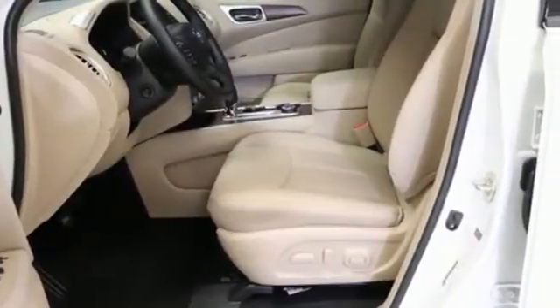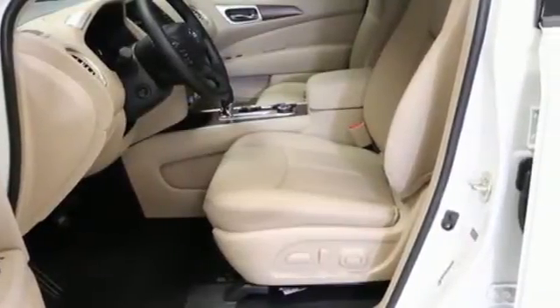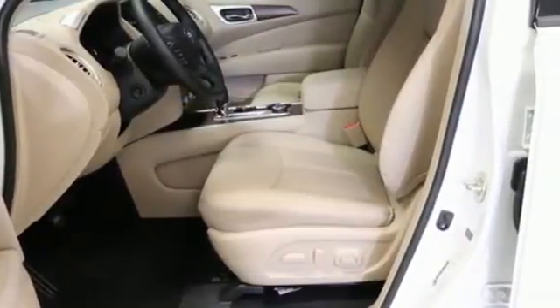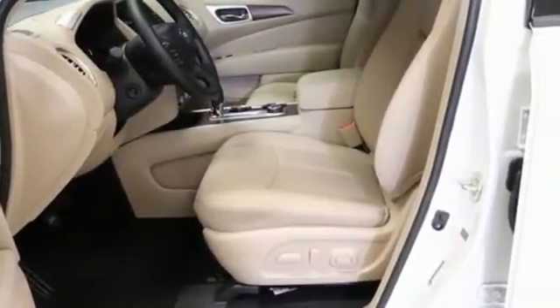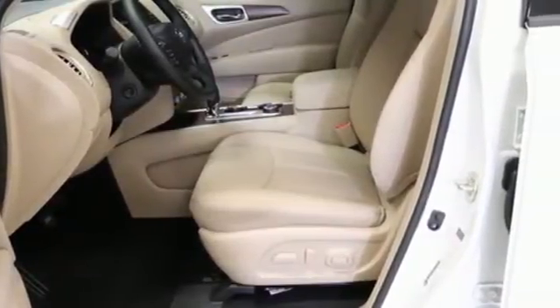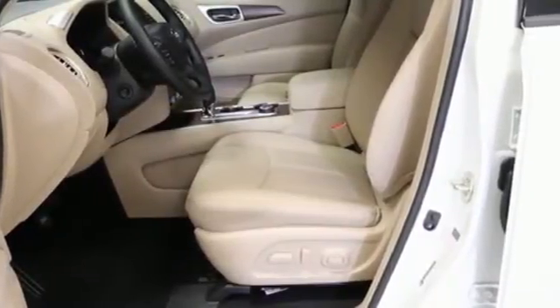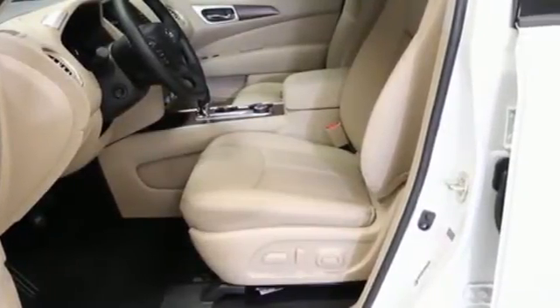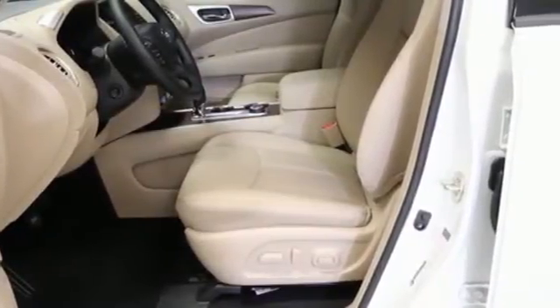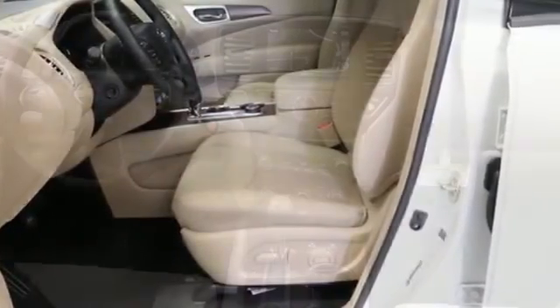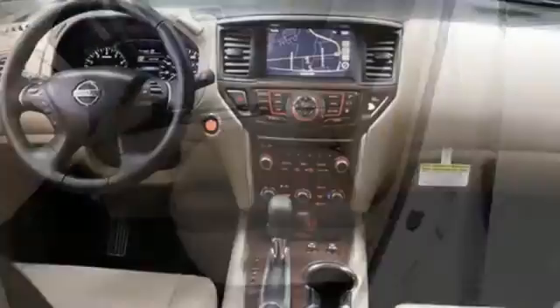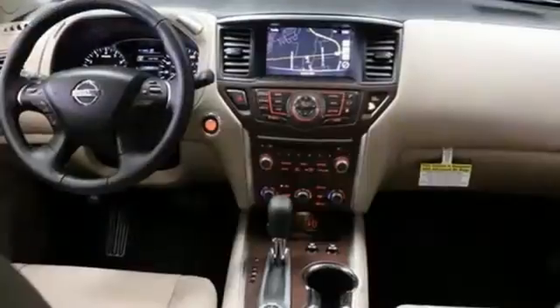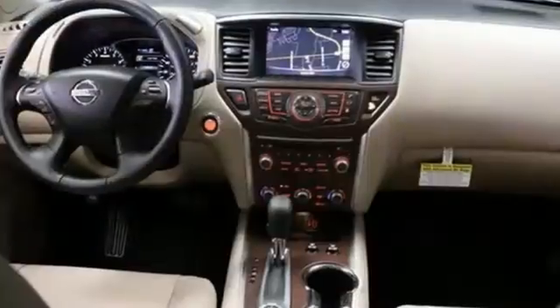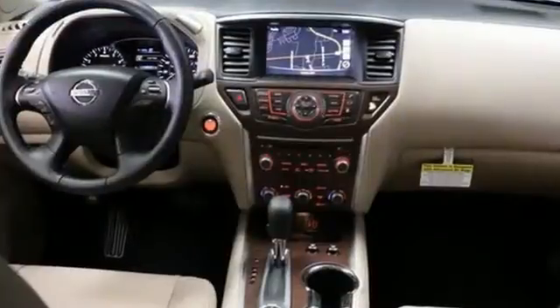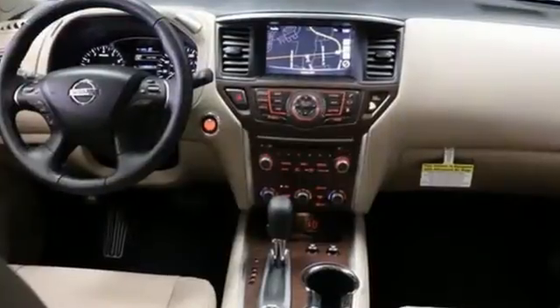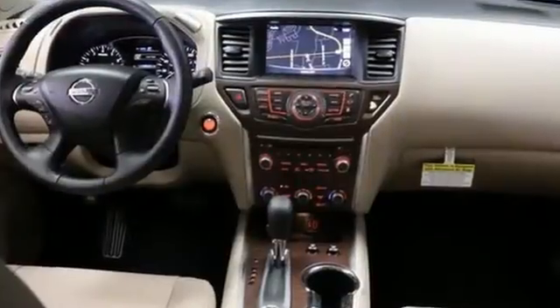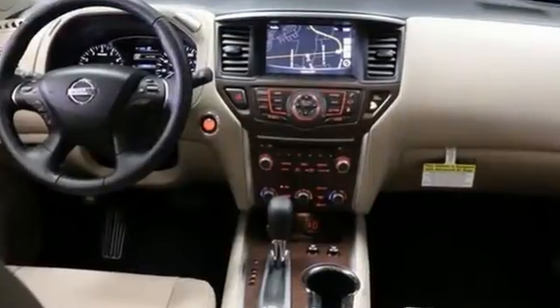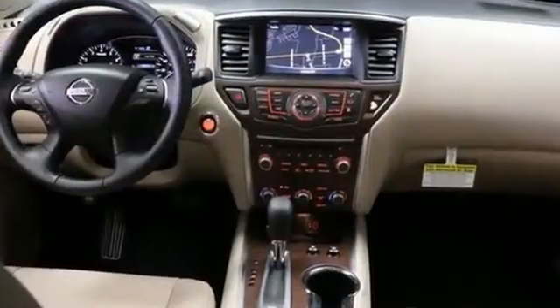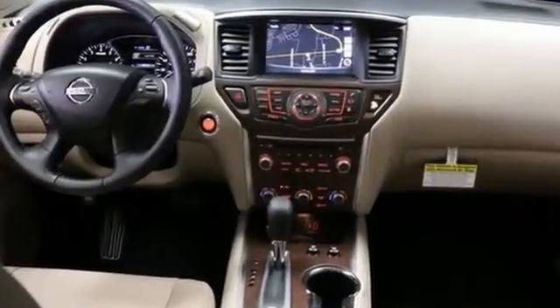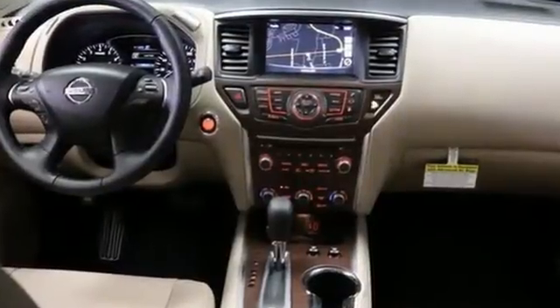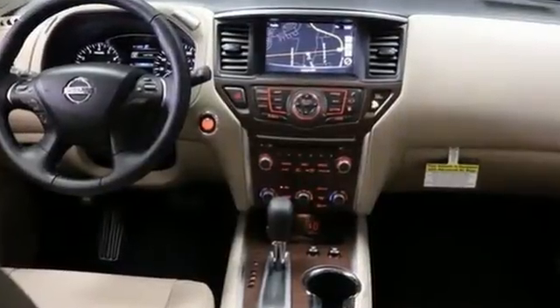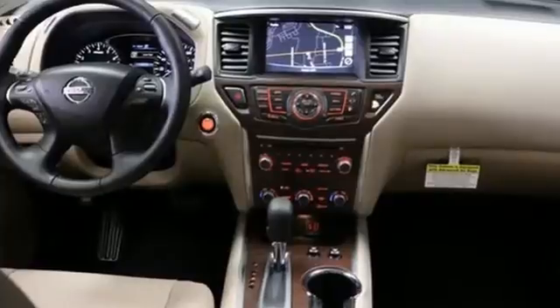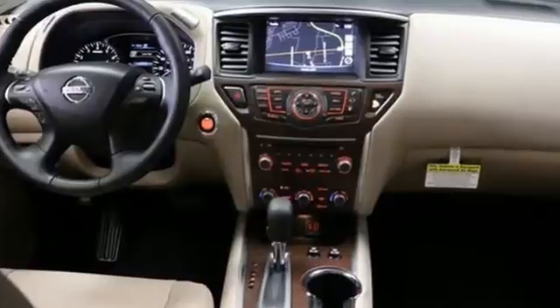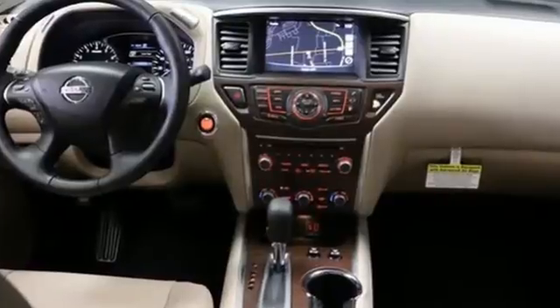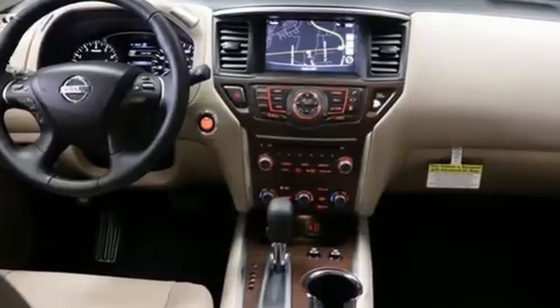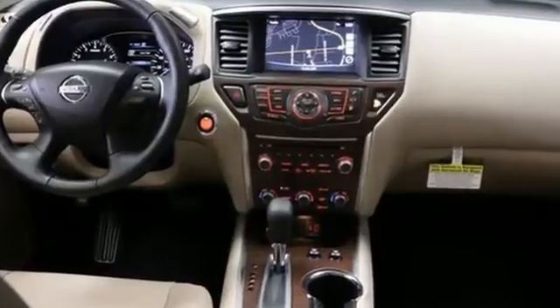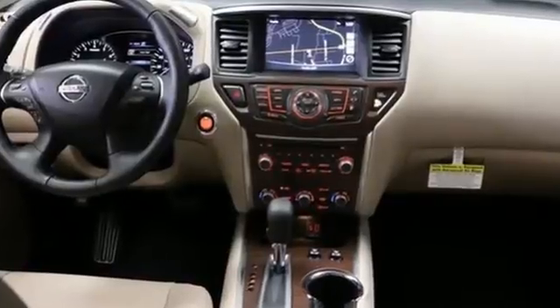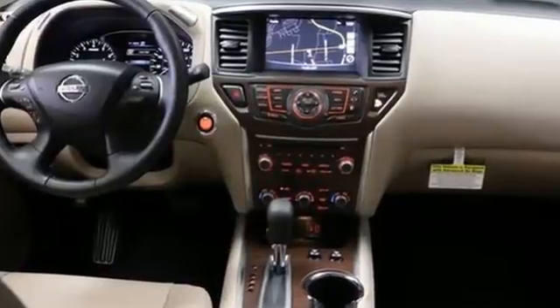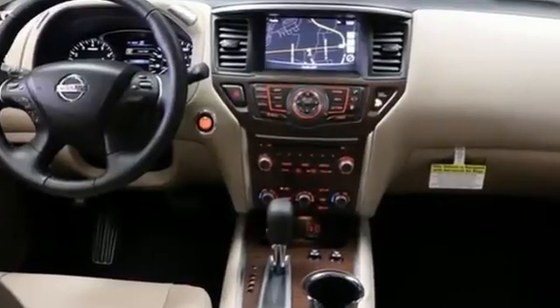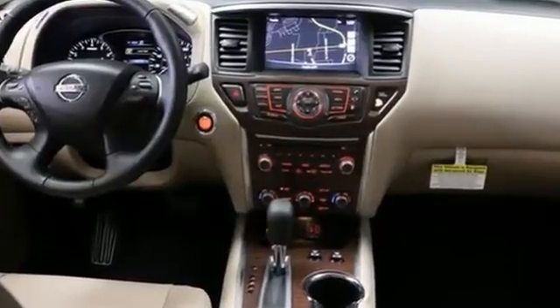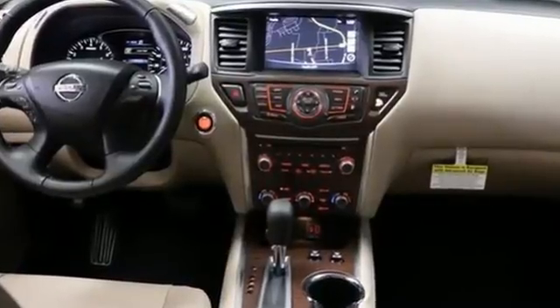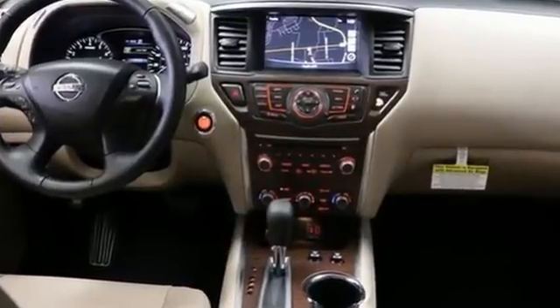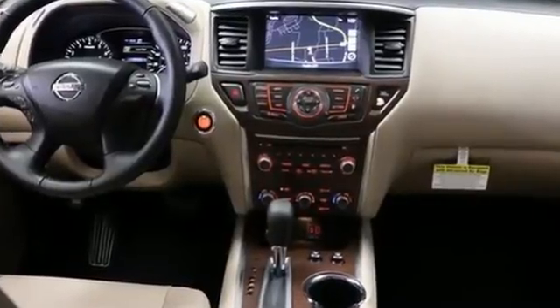Innovation, excitement, Nissan. You need to drive it to believe it. See it for yourself today.